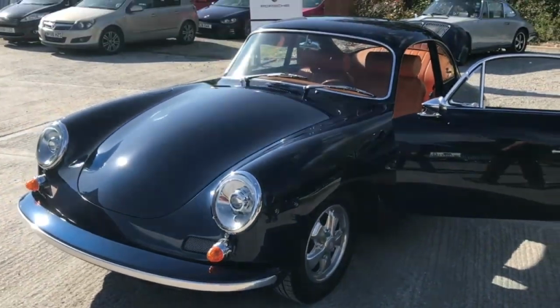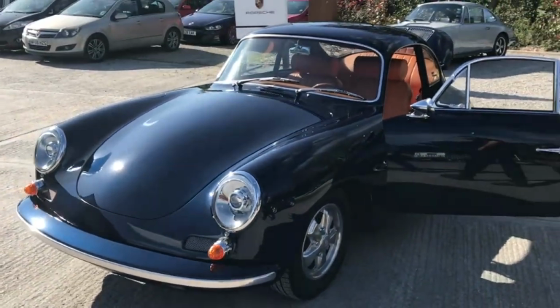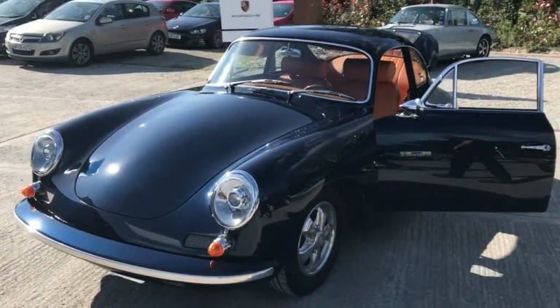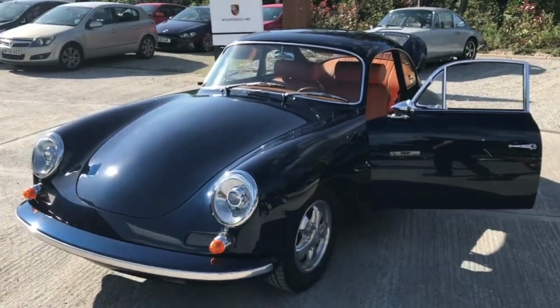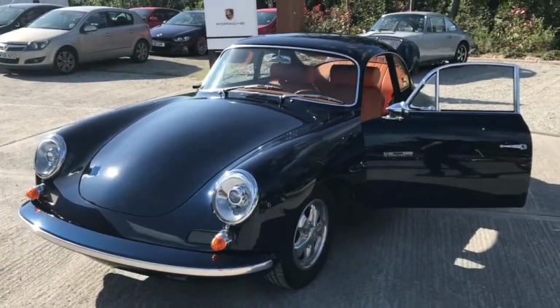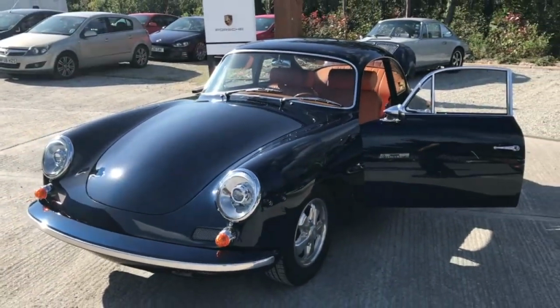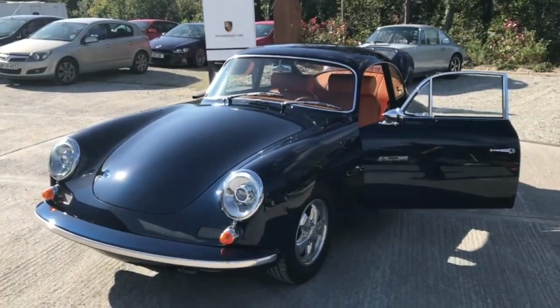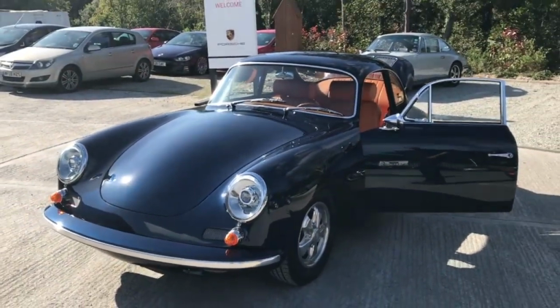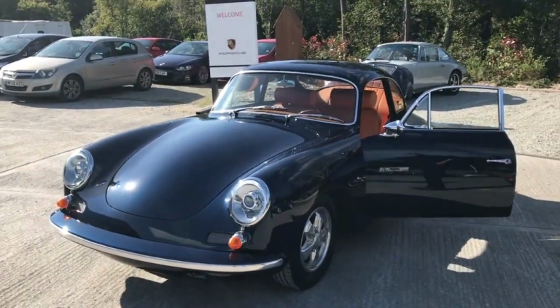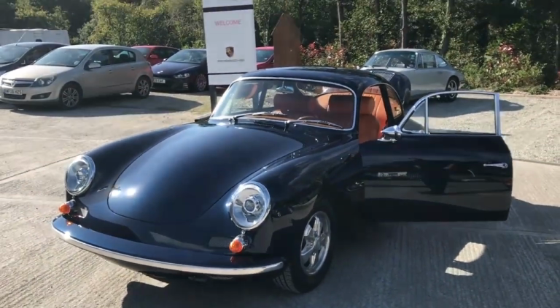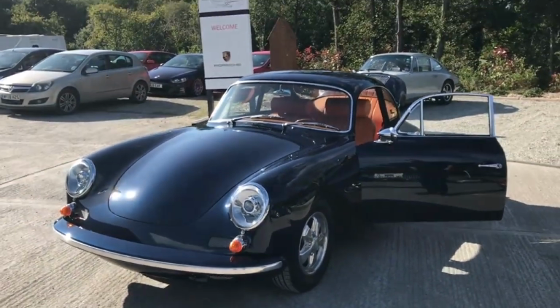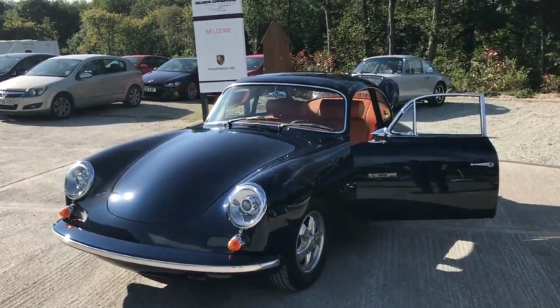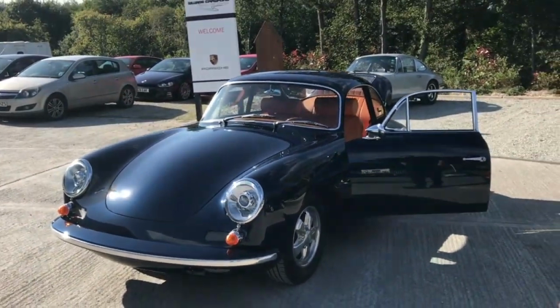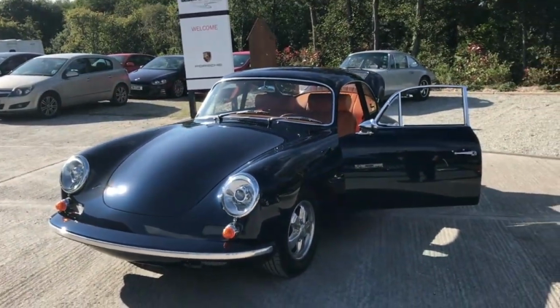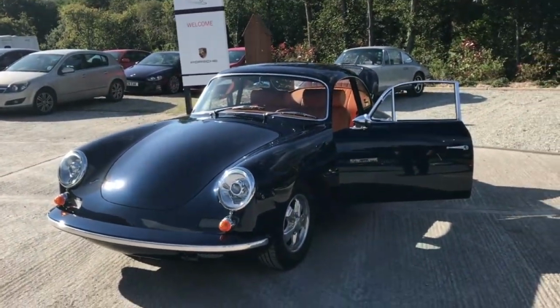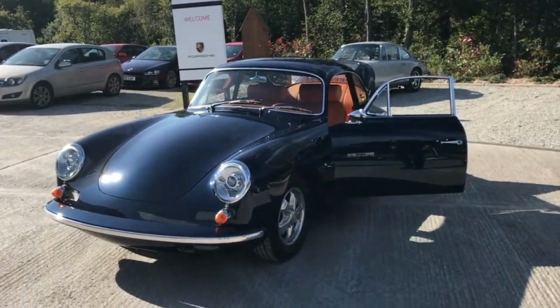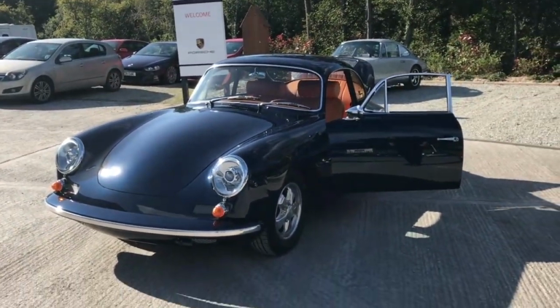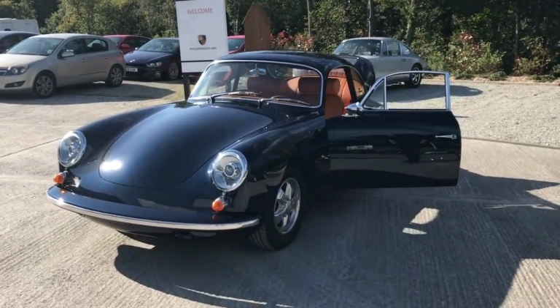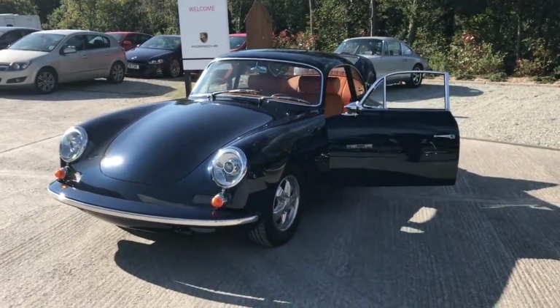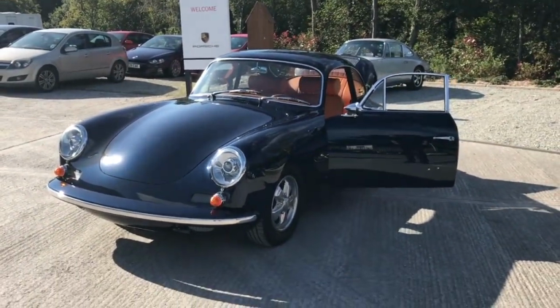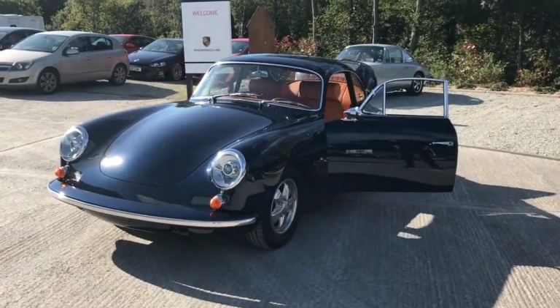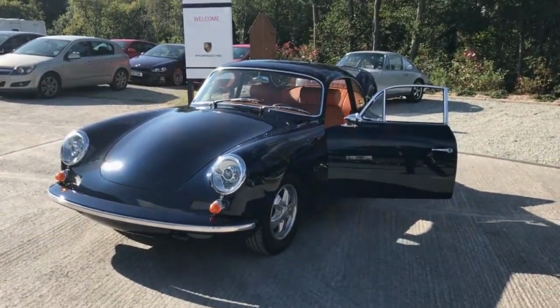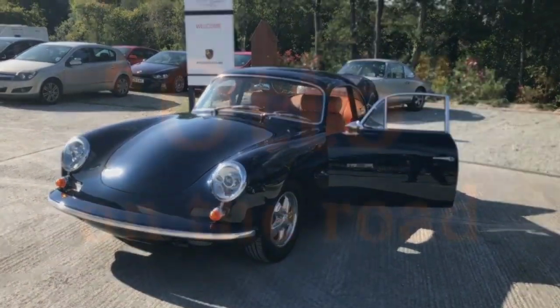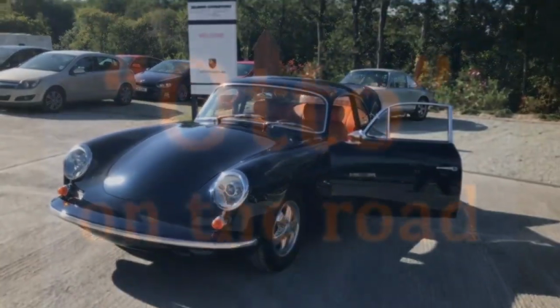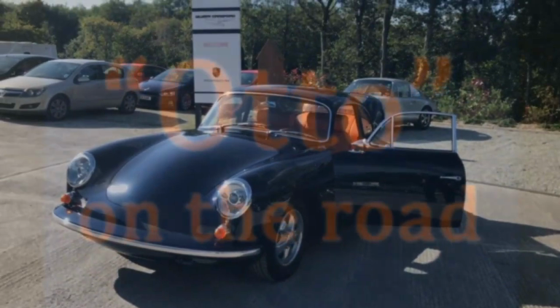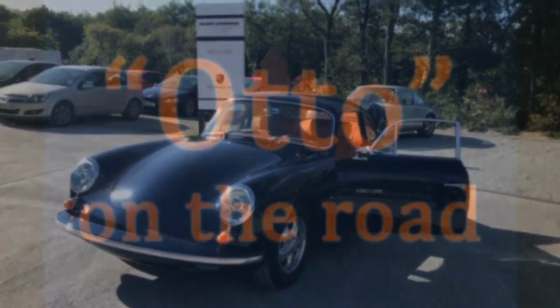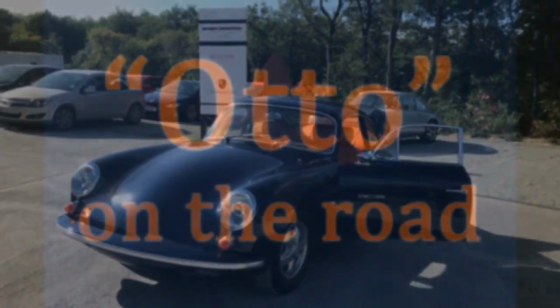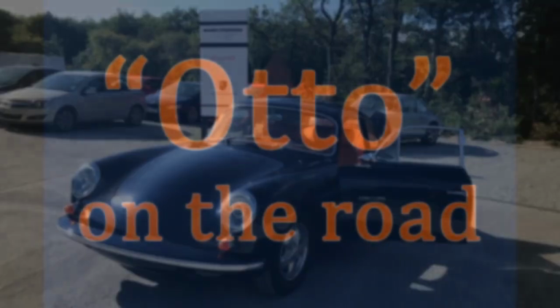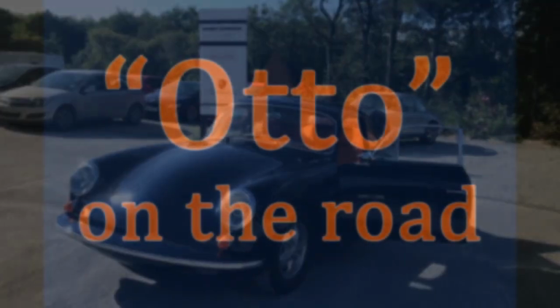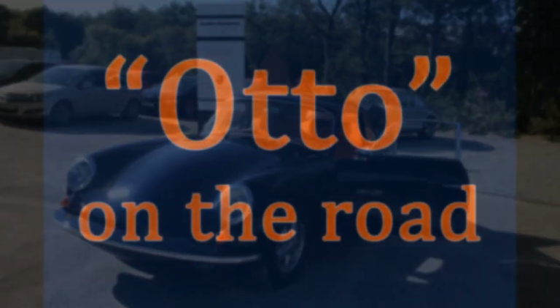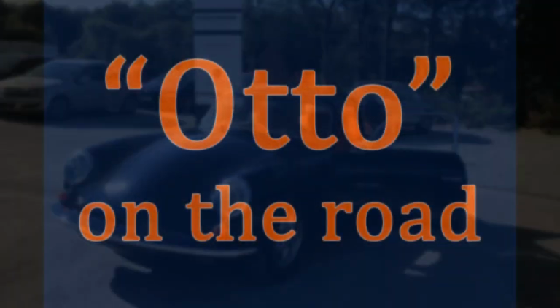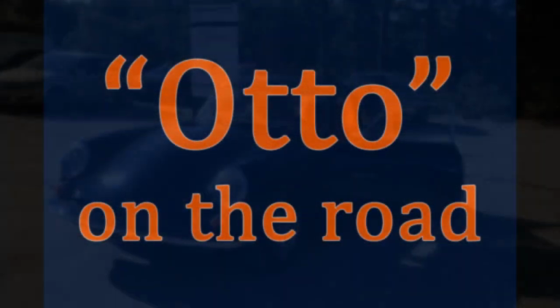Now what we're going to do is go for a little ride around the block so you can get the feel of it.